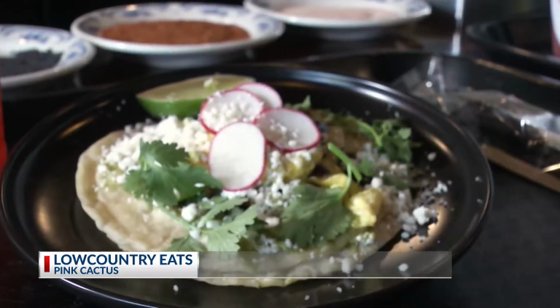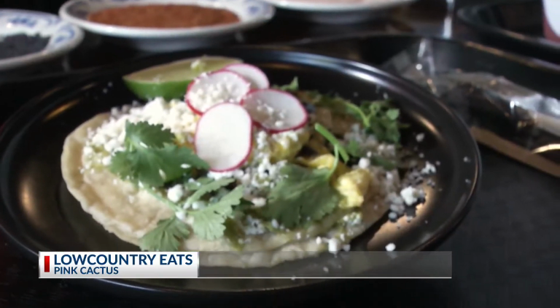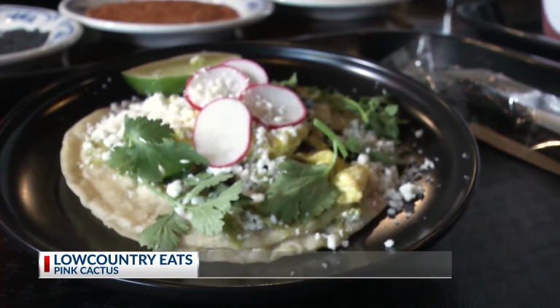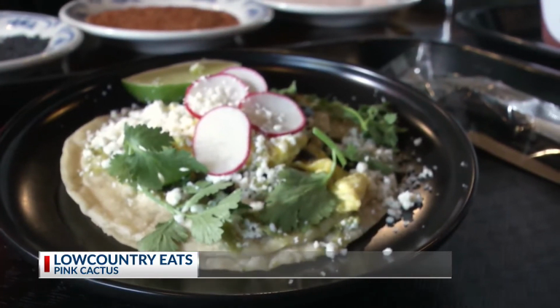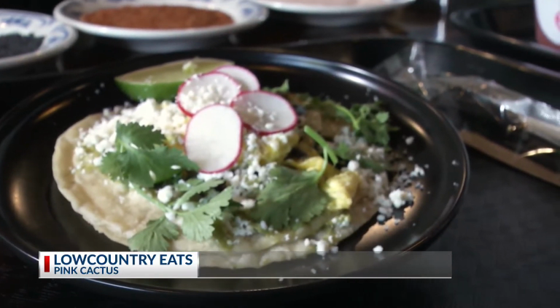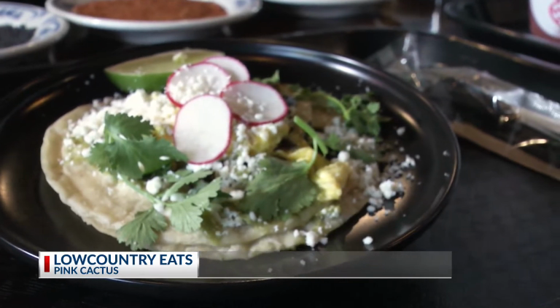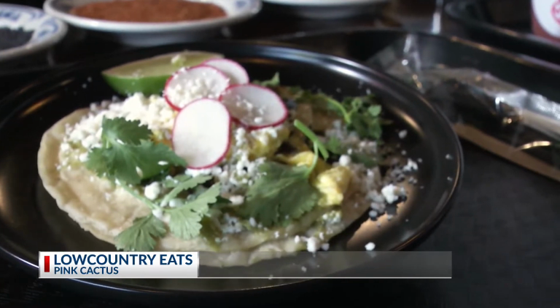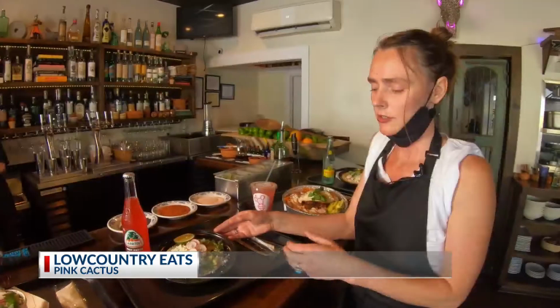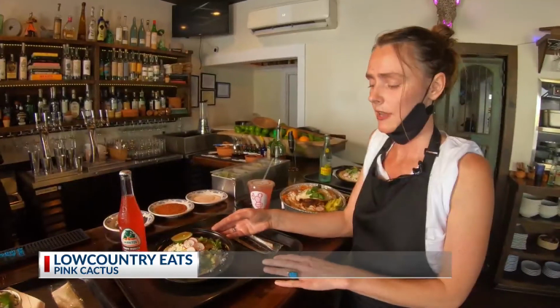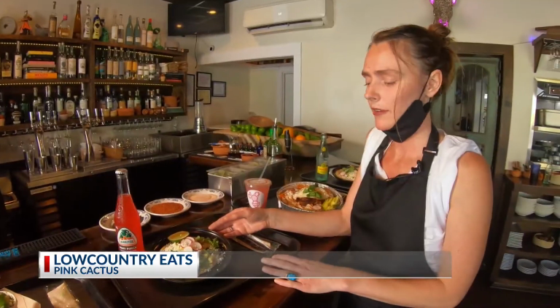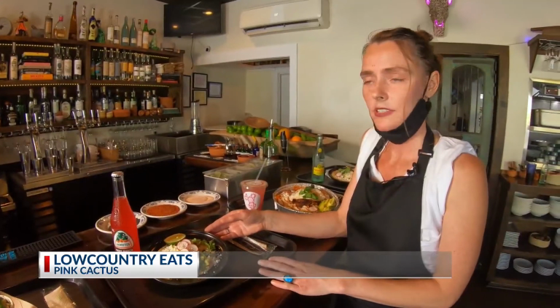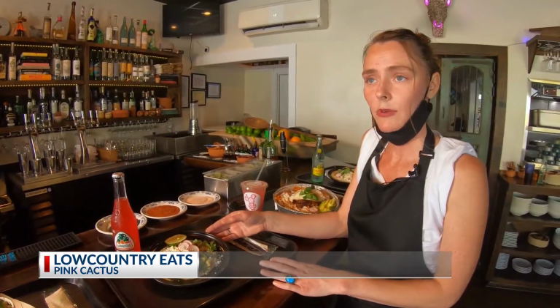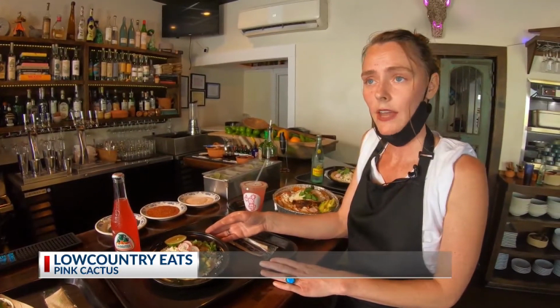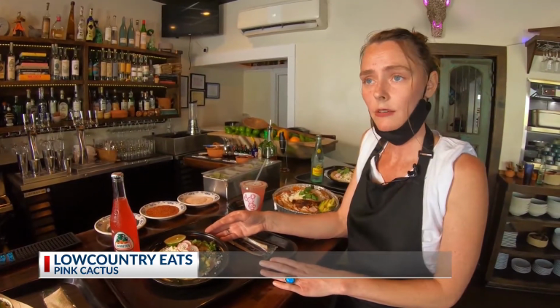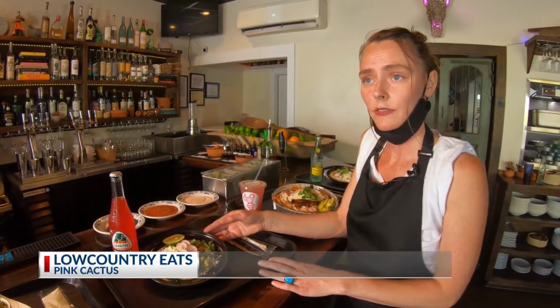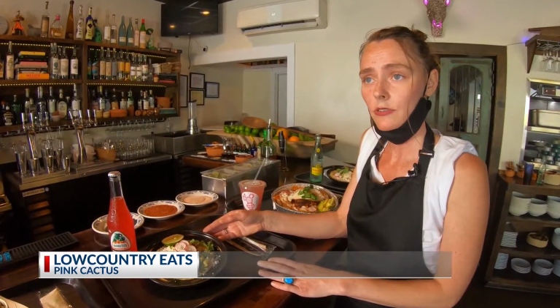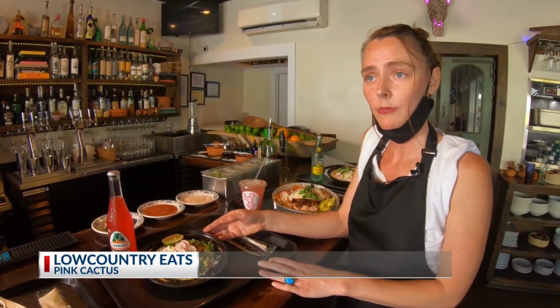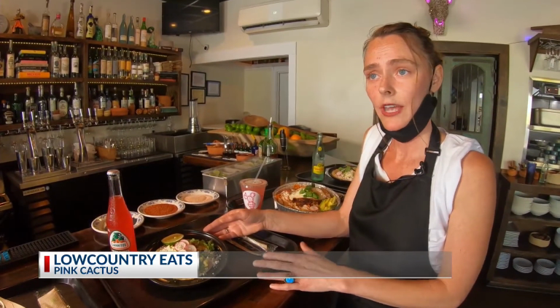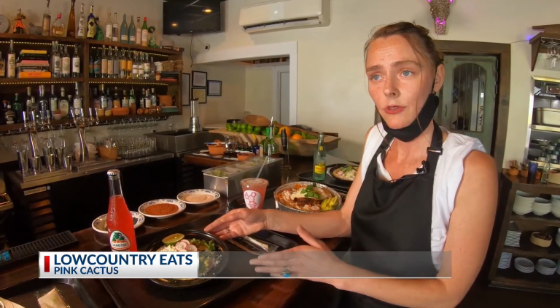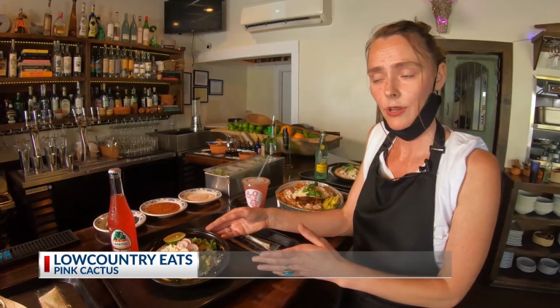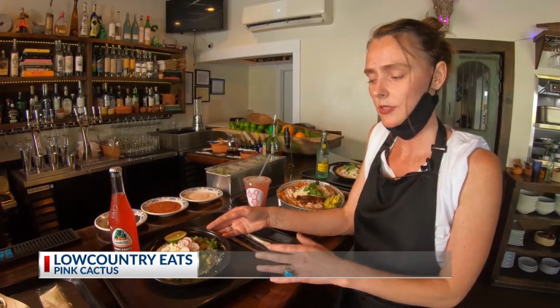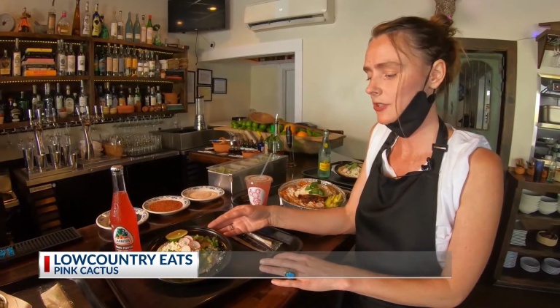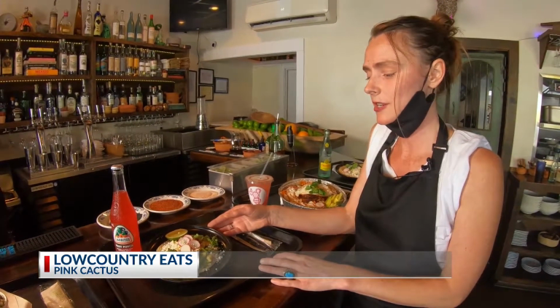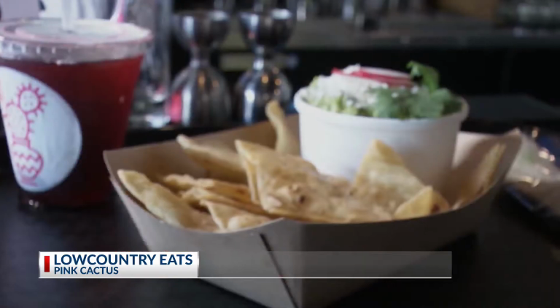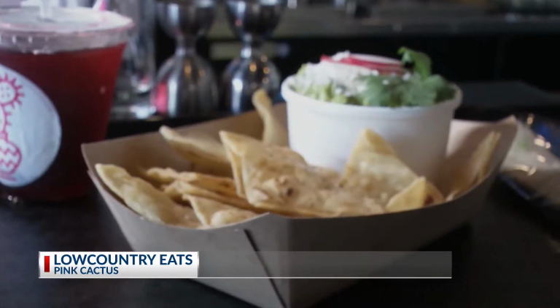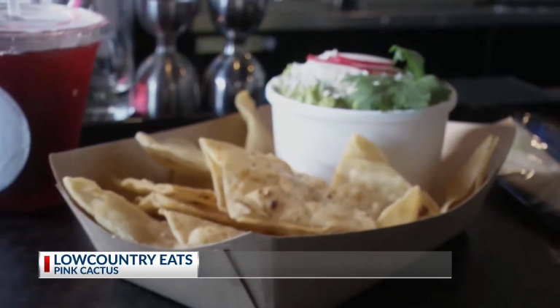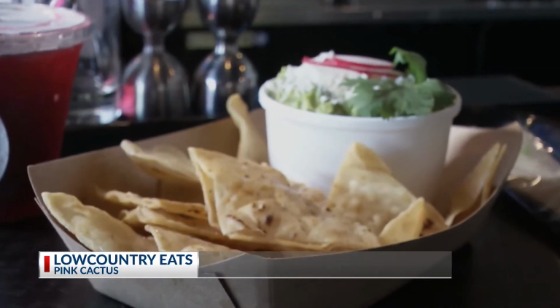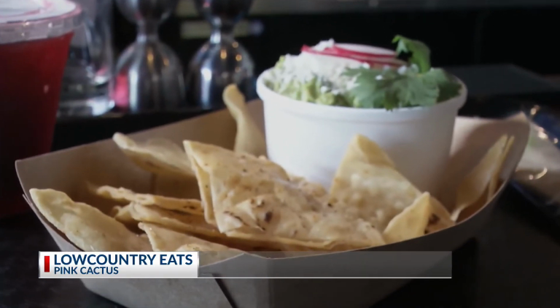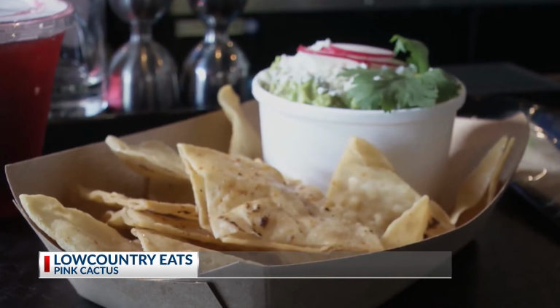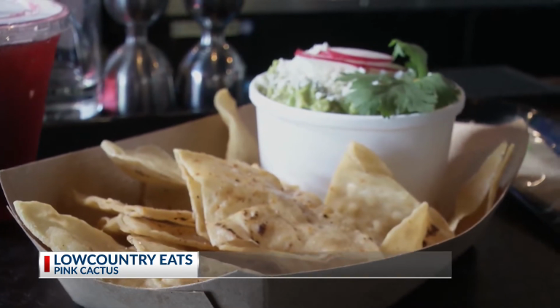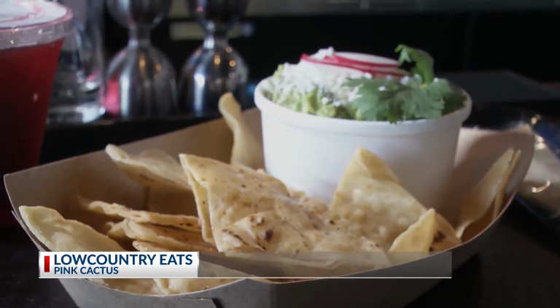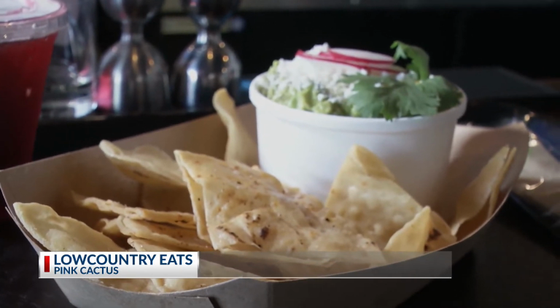Straightforward steak and egg taco. Just at breakfast time, we add a little bit of soft scrambled eggs, a little bit of cotija cheese. And then last, this is our guacamole.